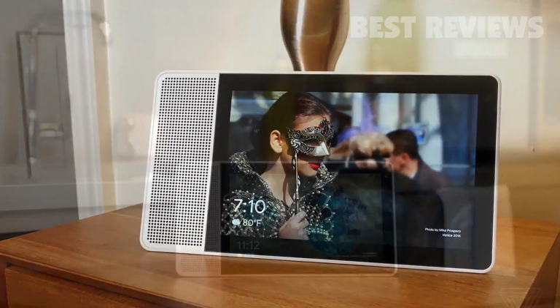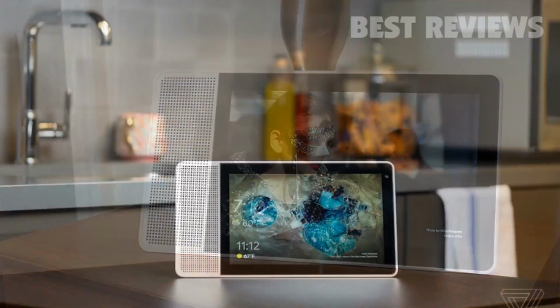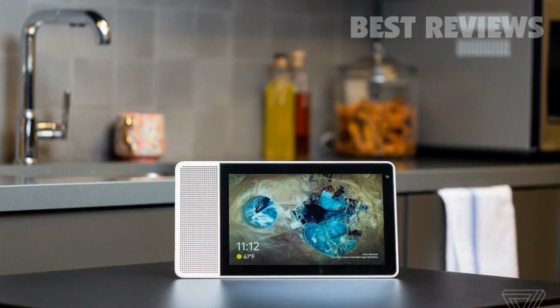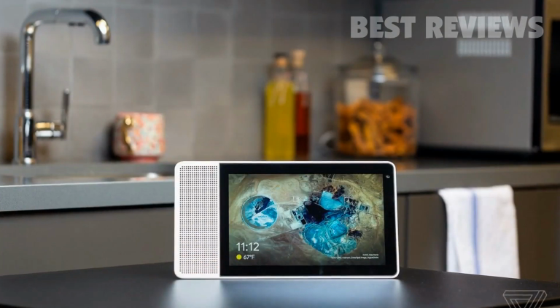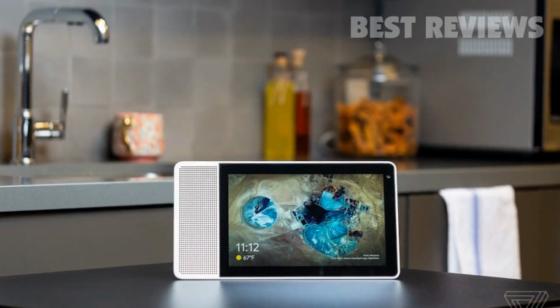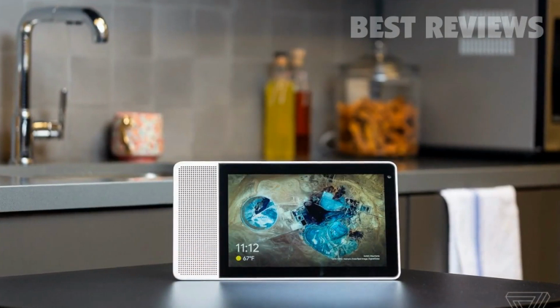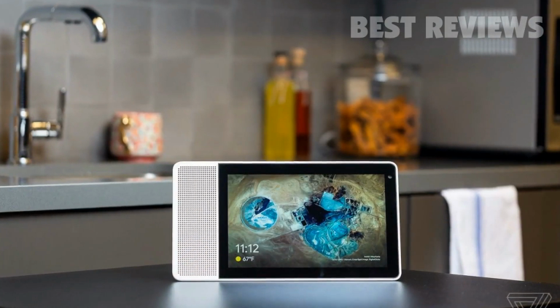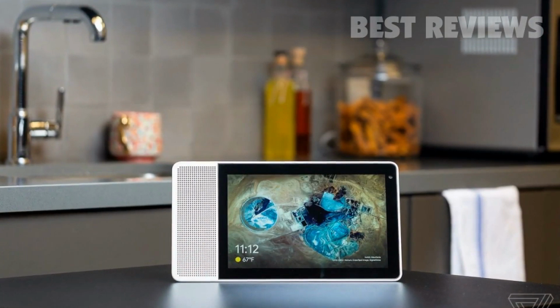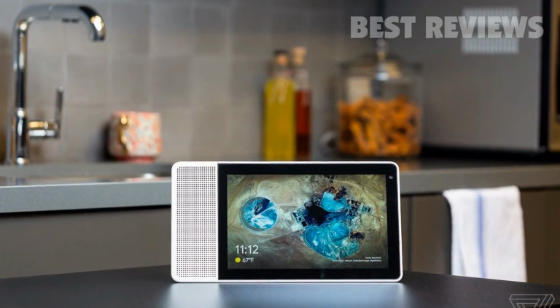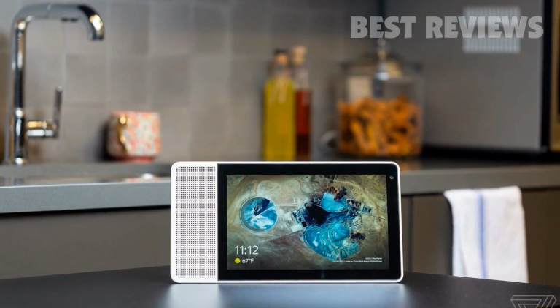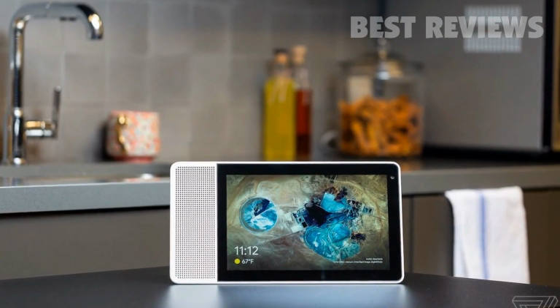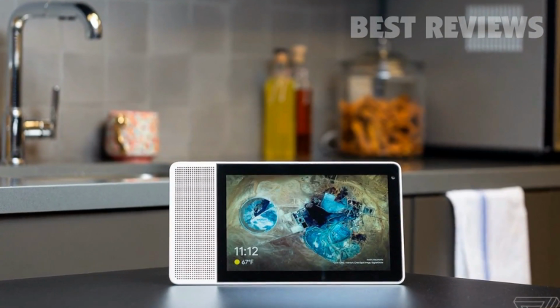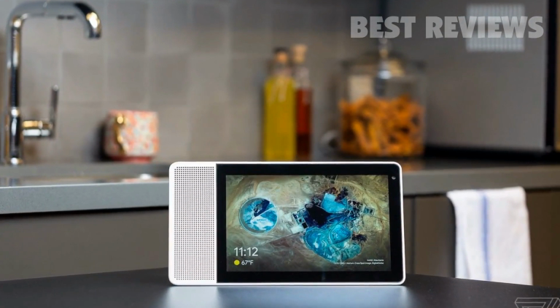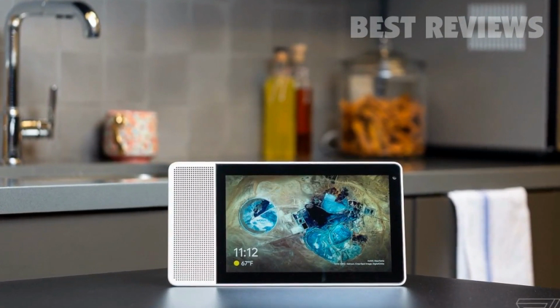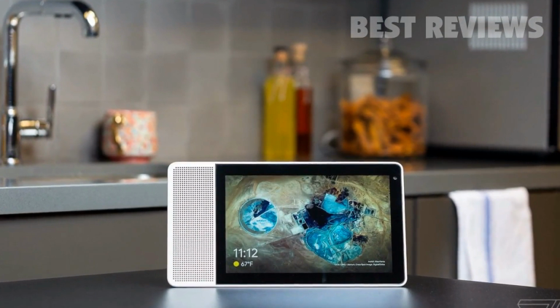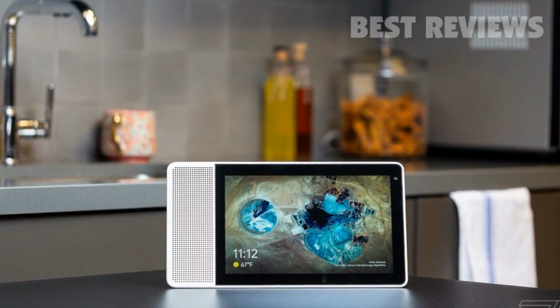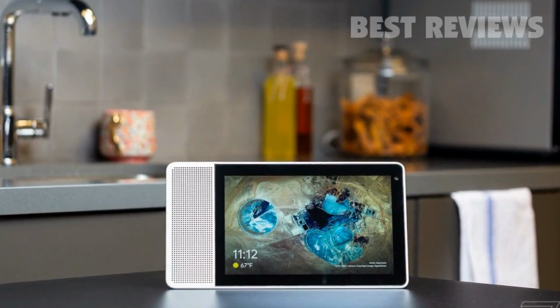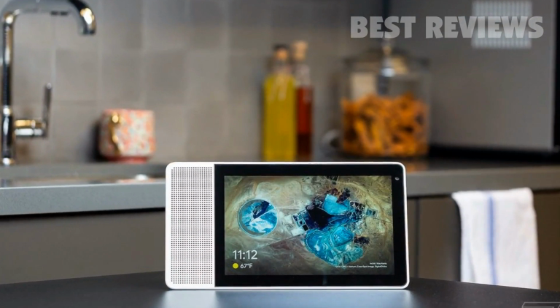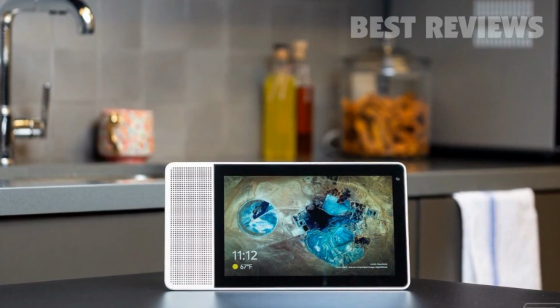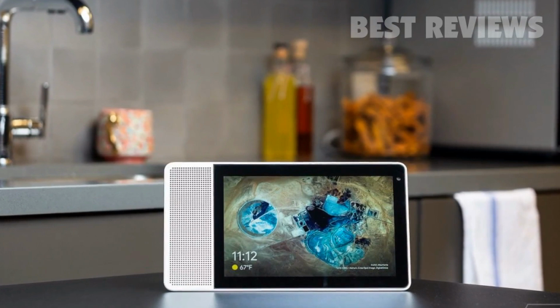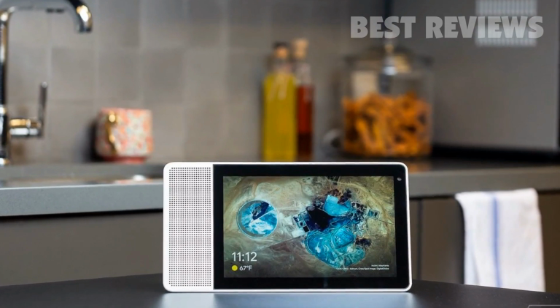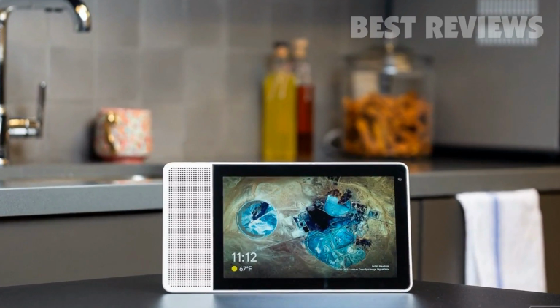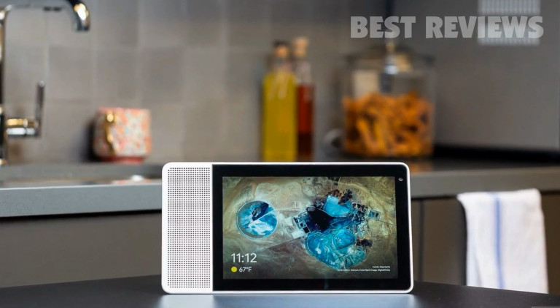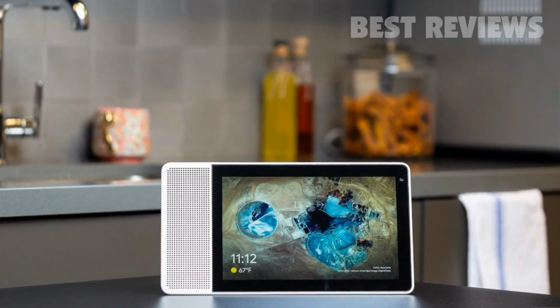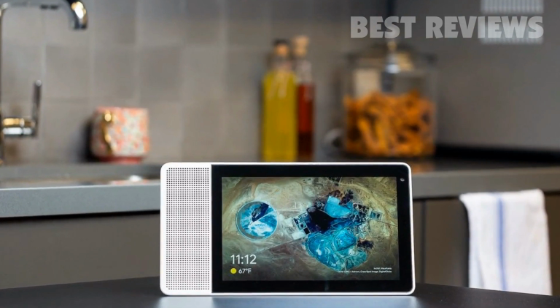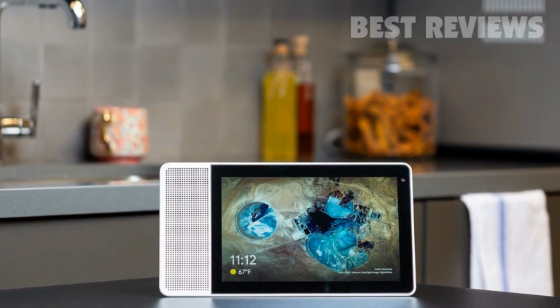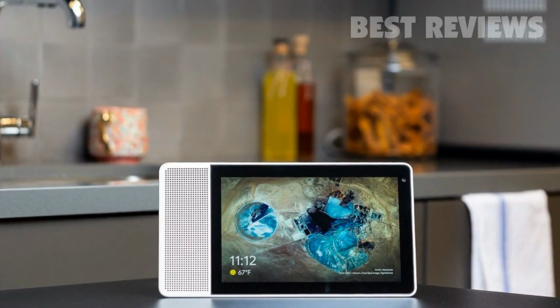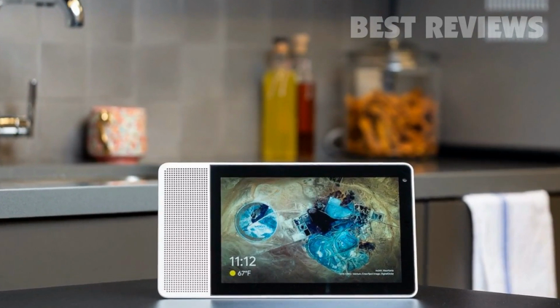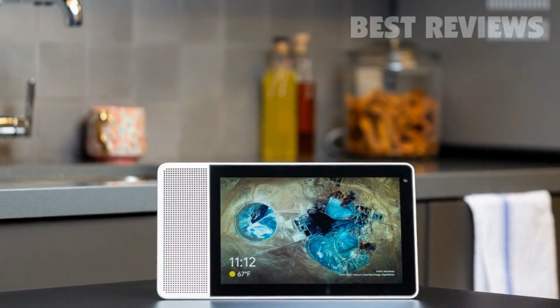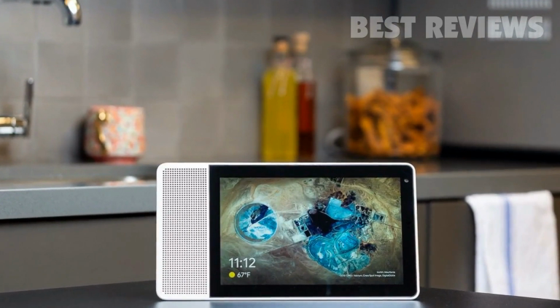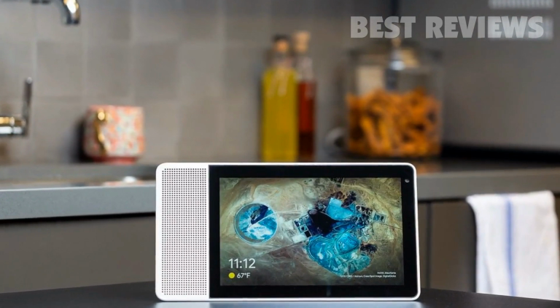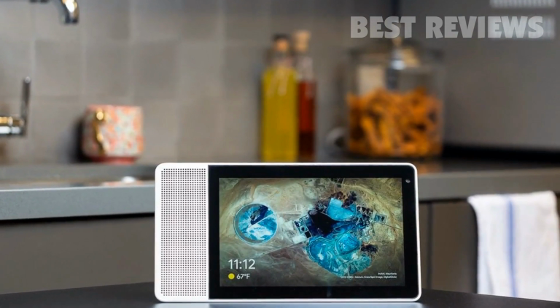And, like the Link View, this also has a privacy shutter so you can keep the camera covered.